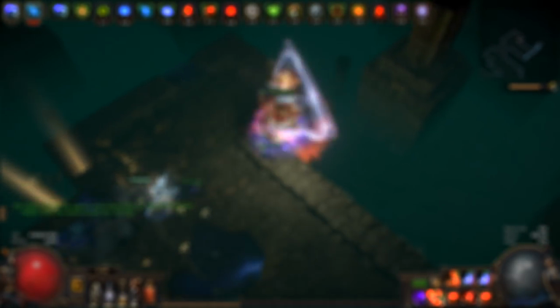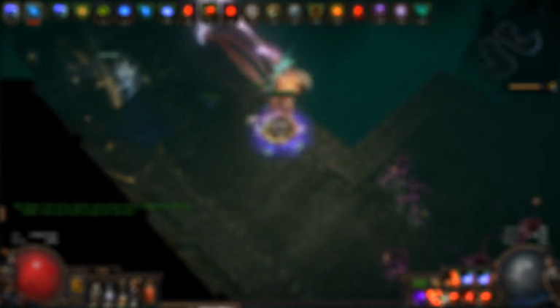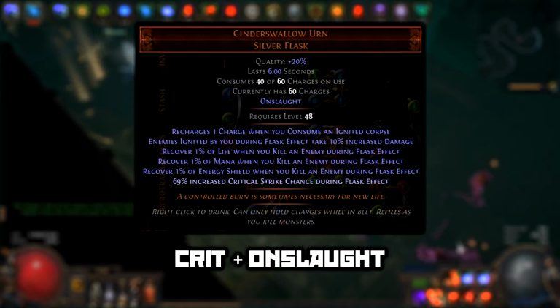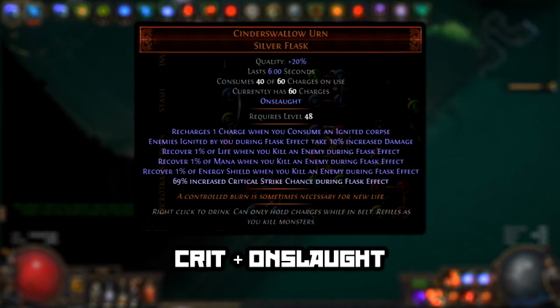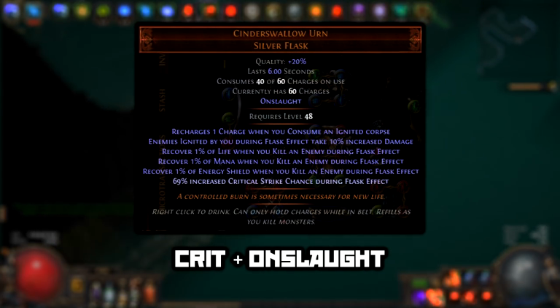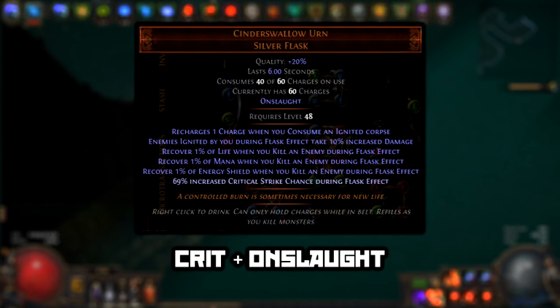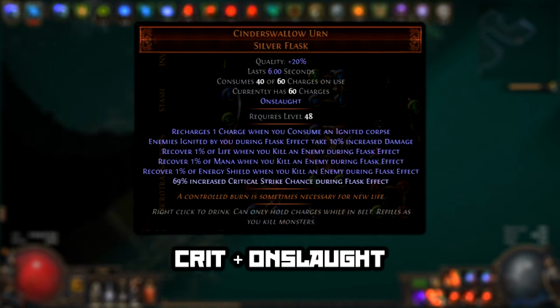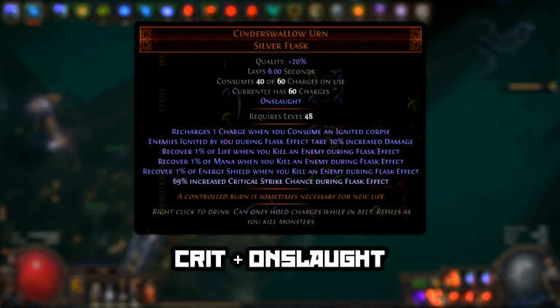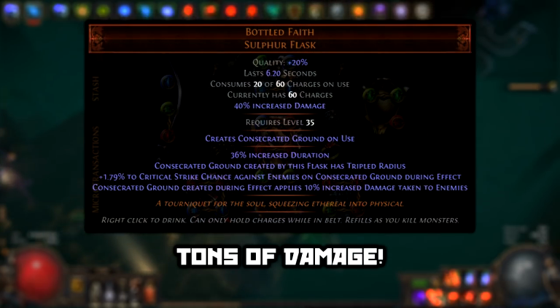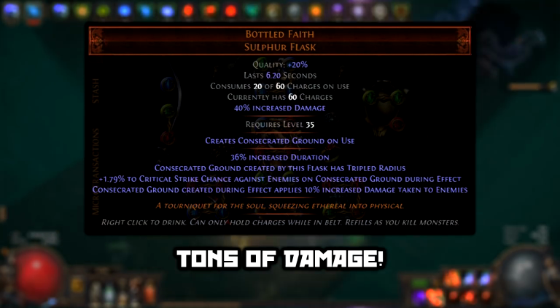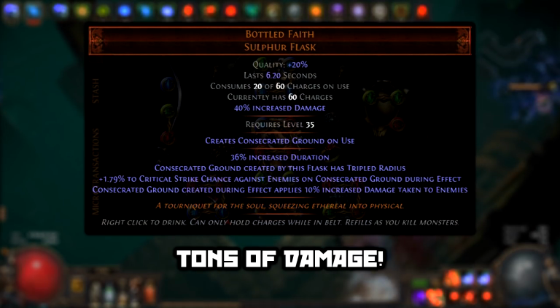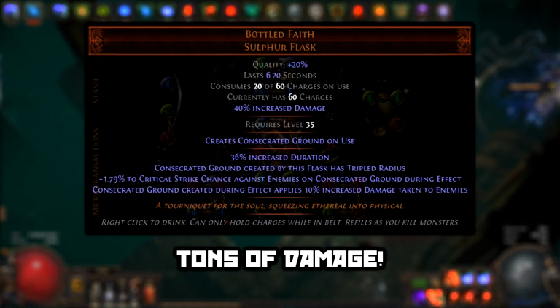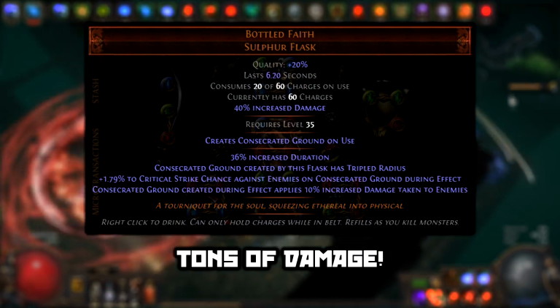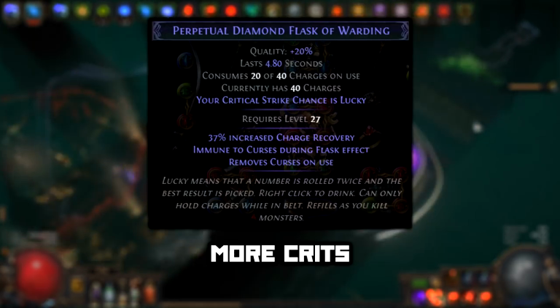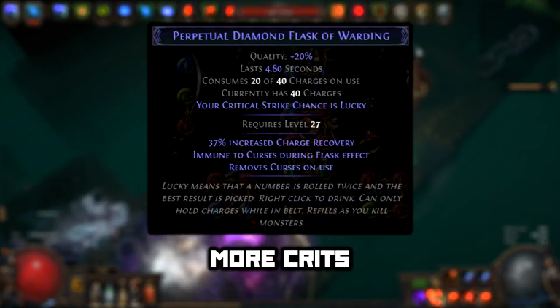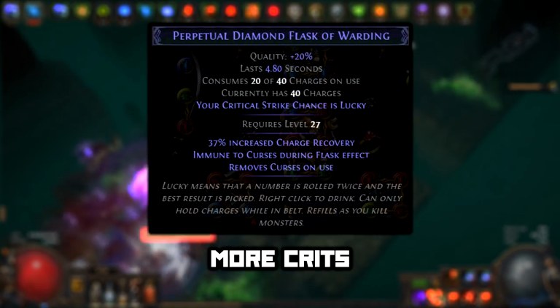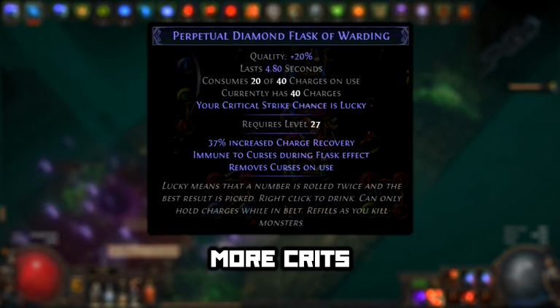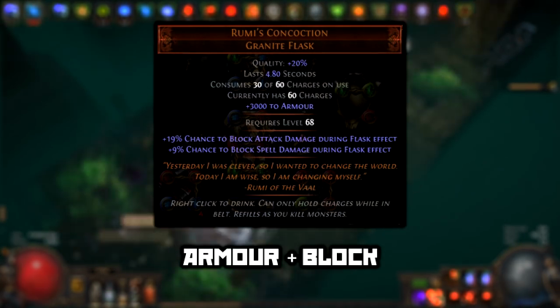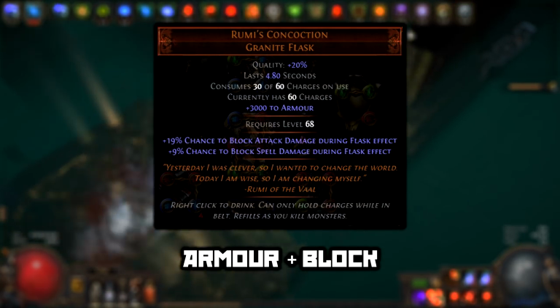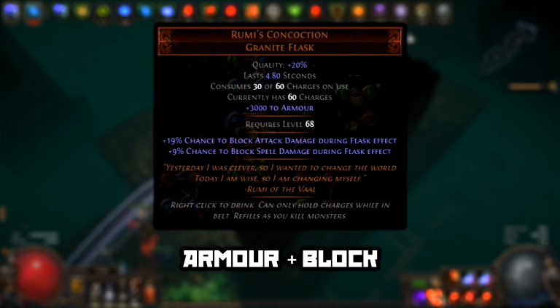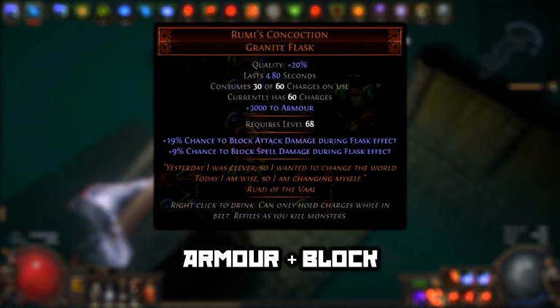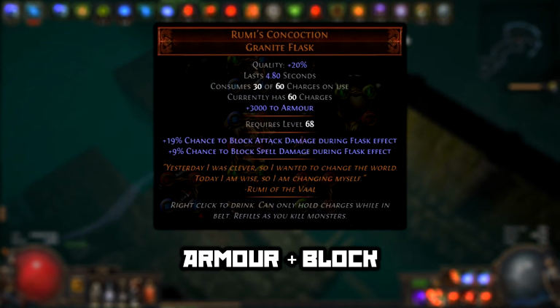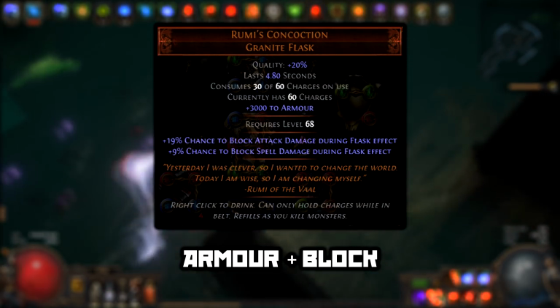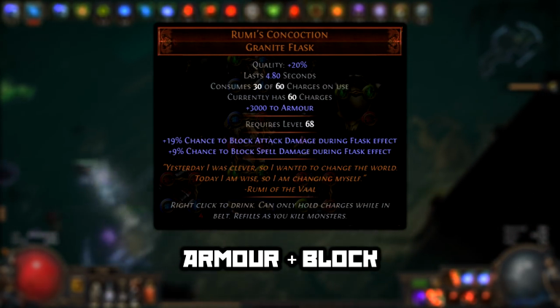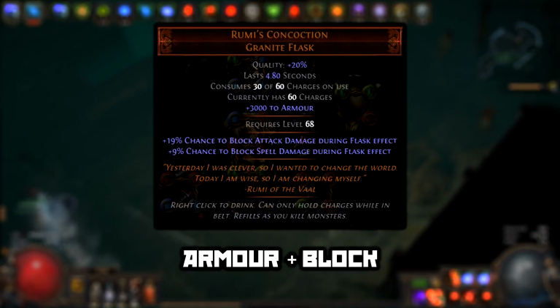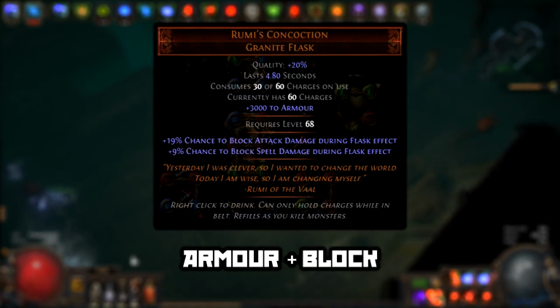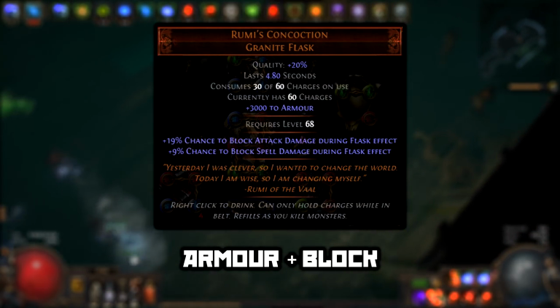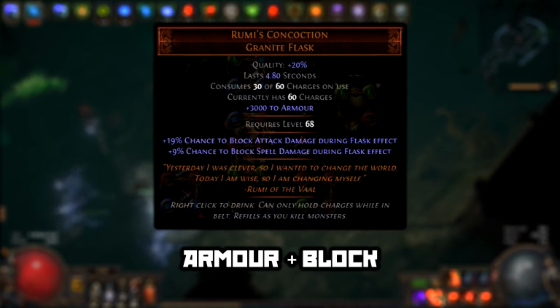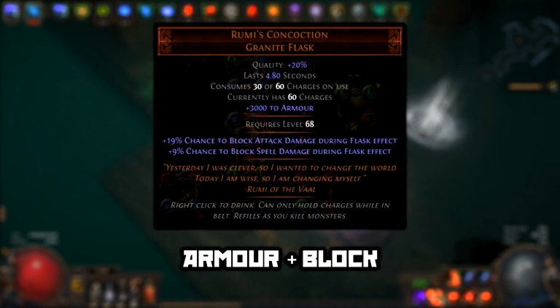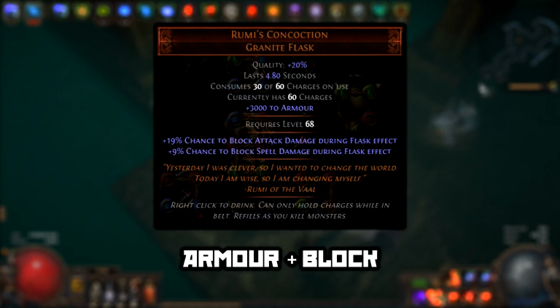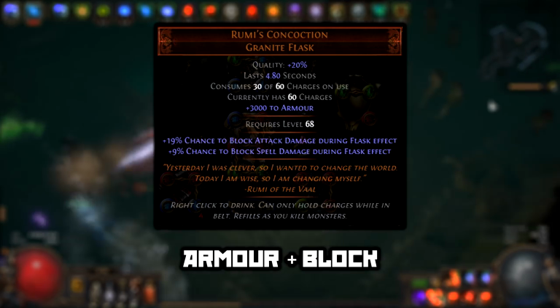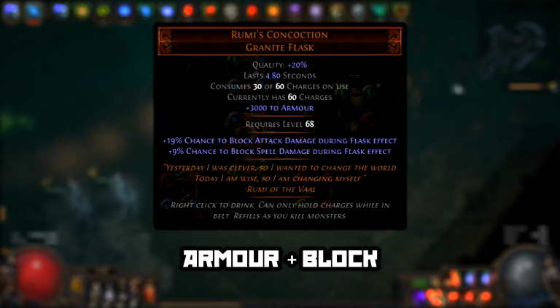Cinderswallow Urn, Bottled Faith, Diamond Flask, and Rumi's Concoction are the most mandatory flasks in this build.